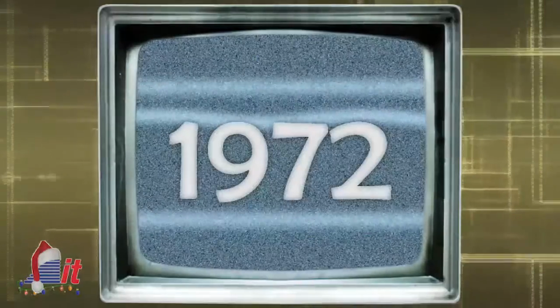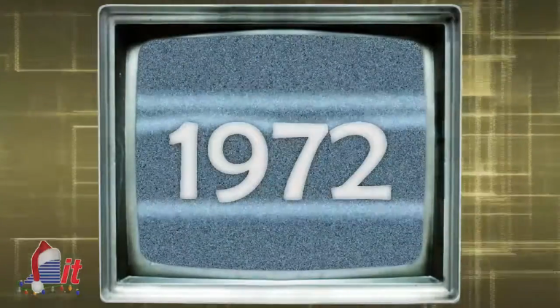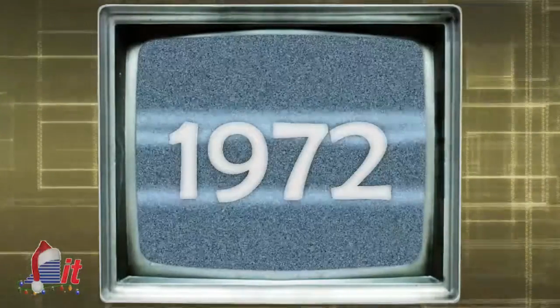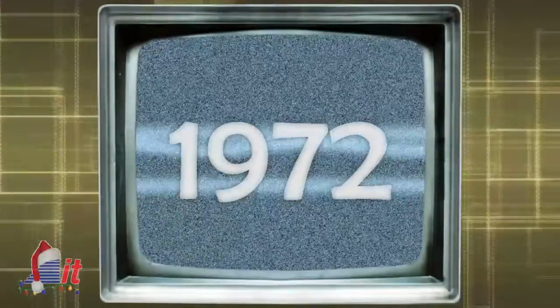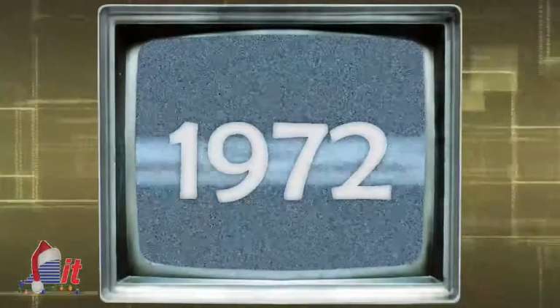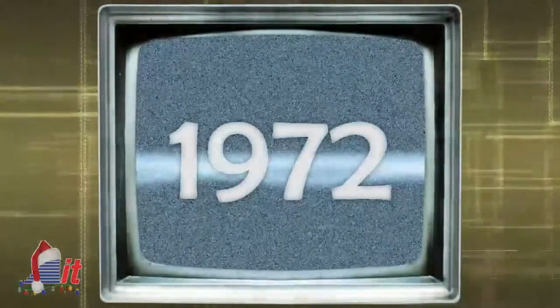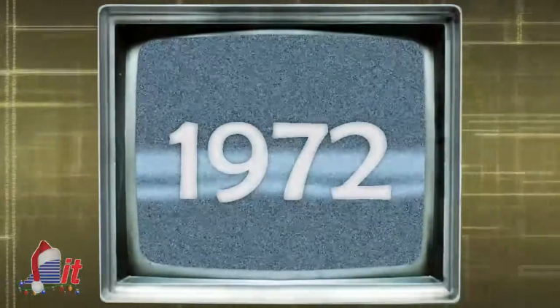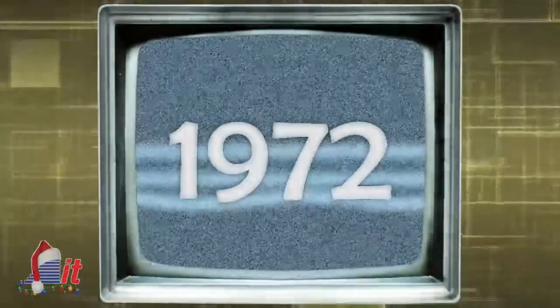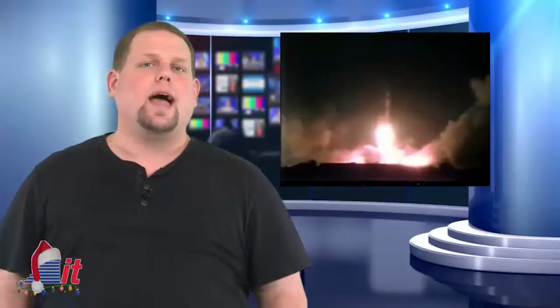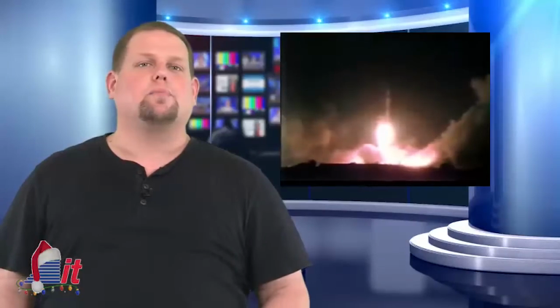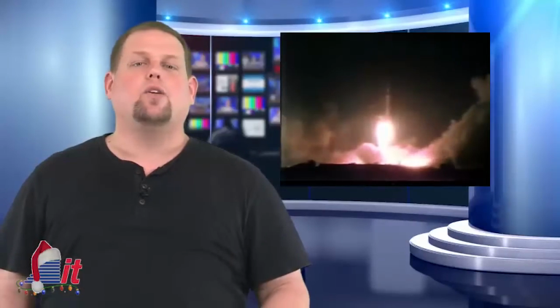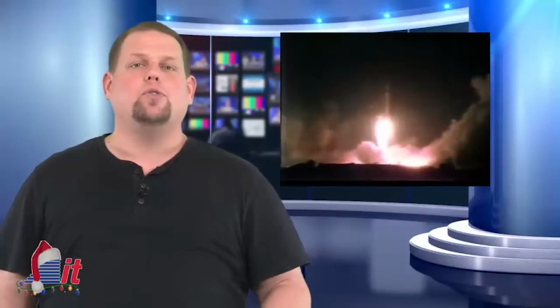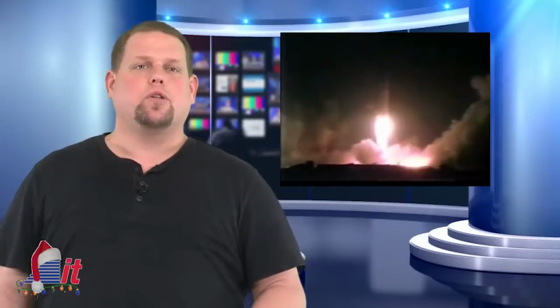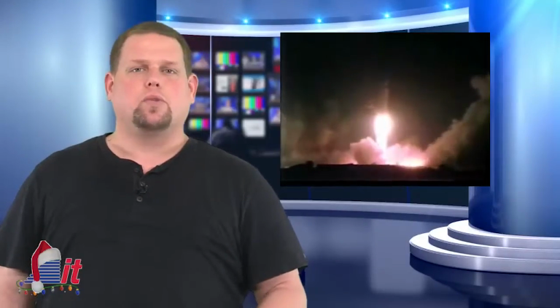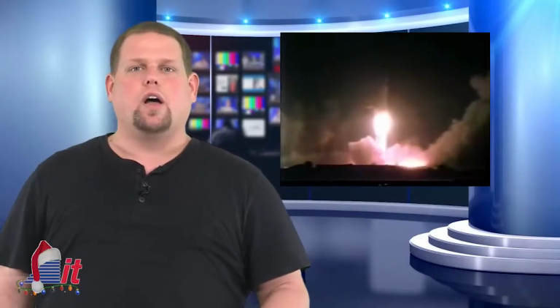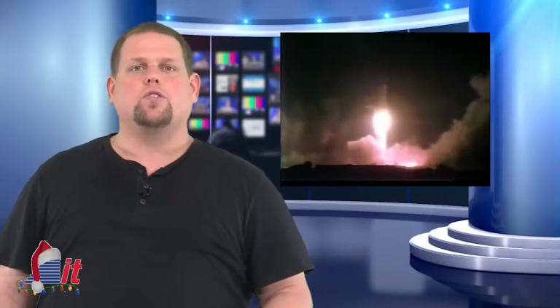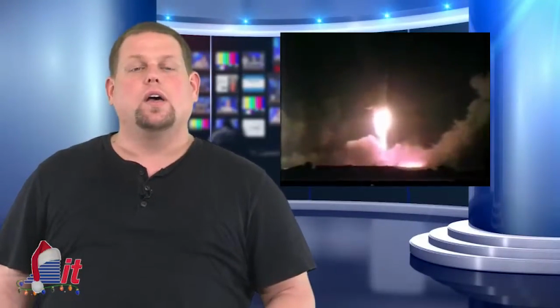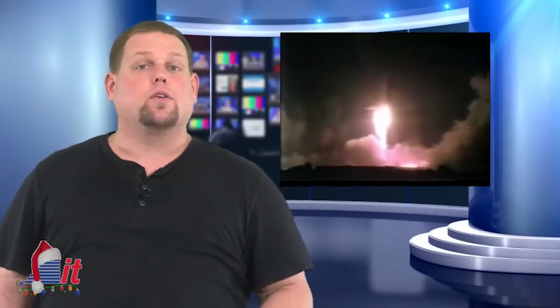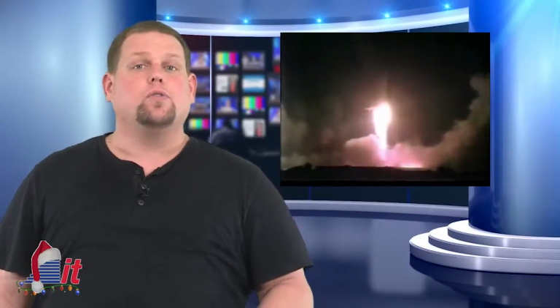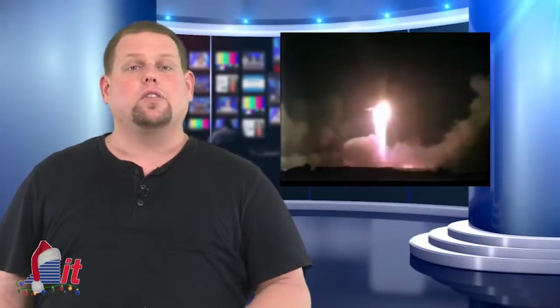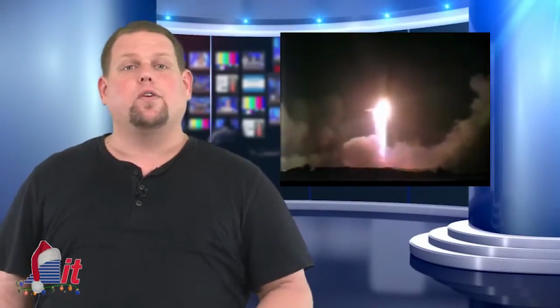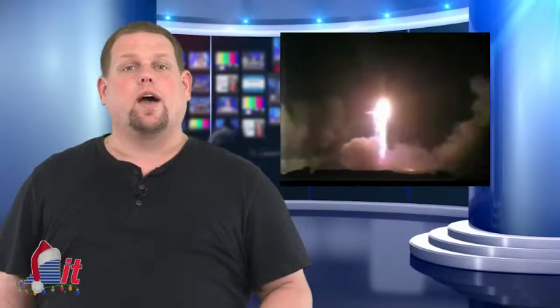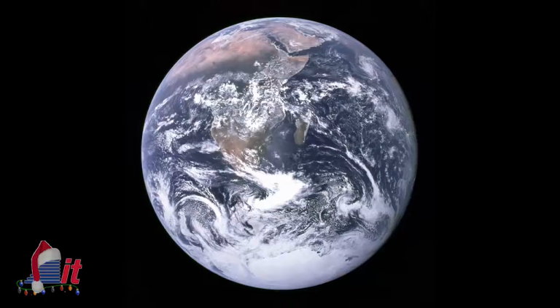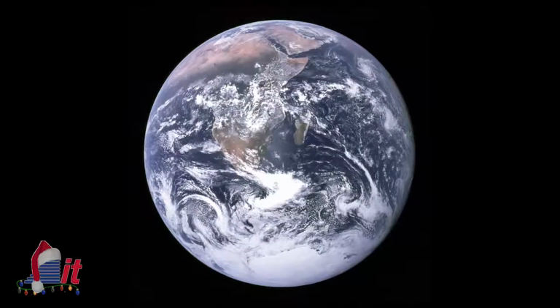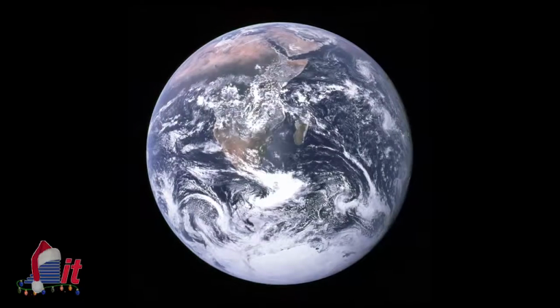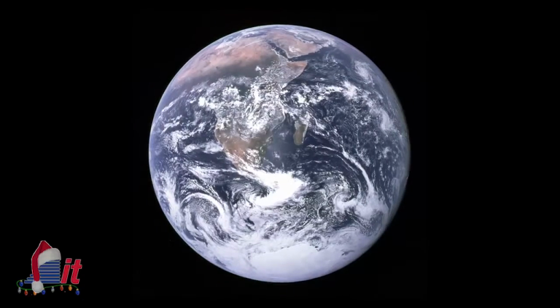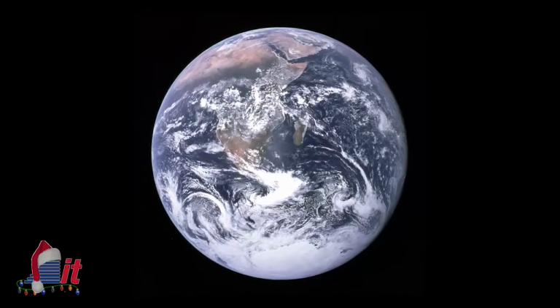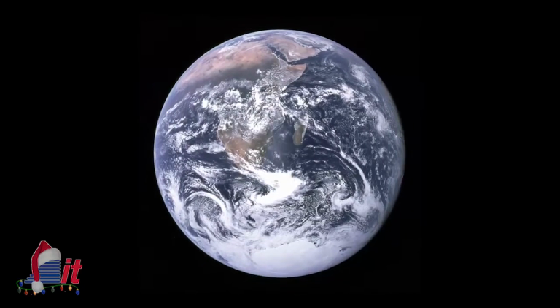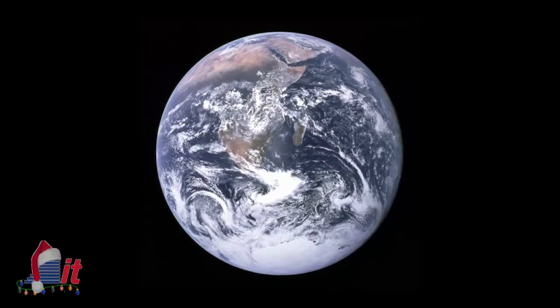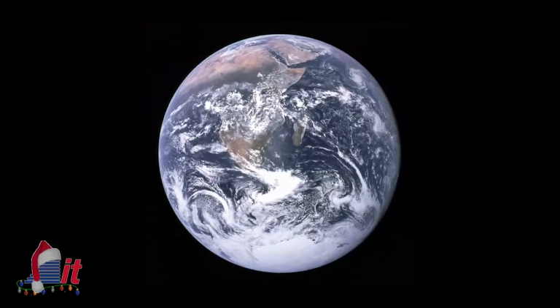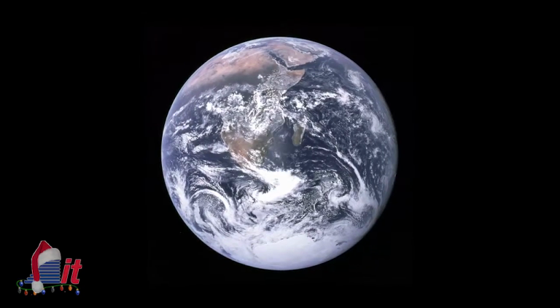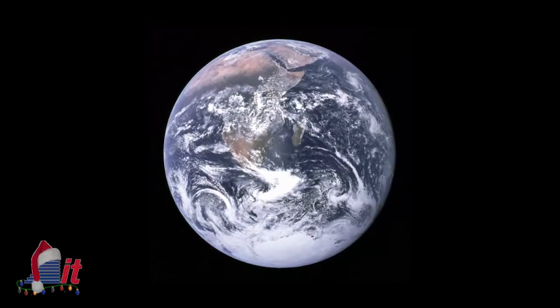In 1972 this week, the last Apollo Moon mission was launched. The crew took the photograph known as the Blue Marble as they left the Earth.